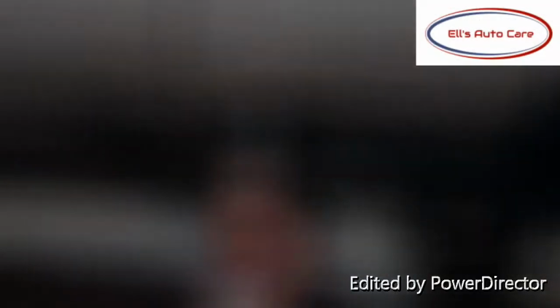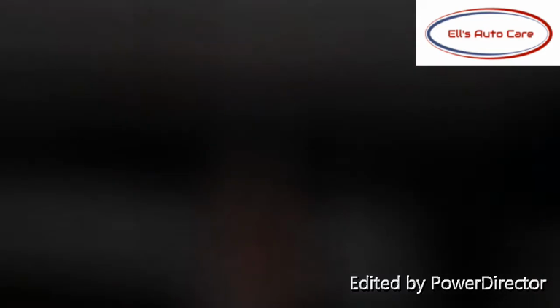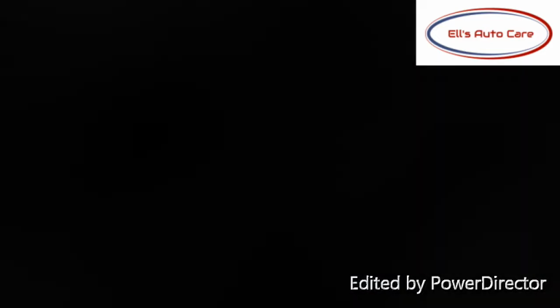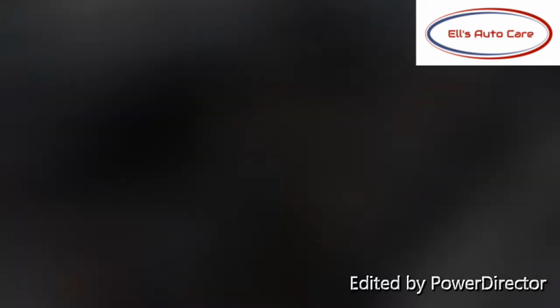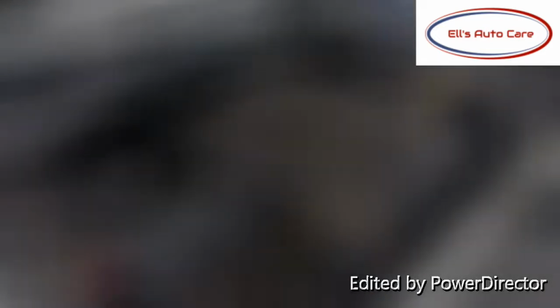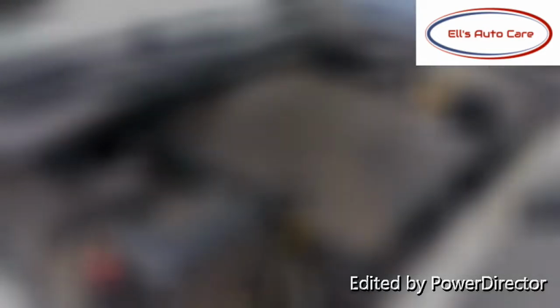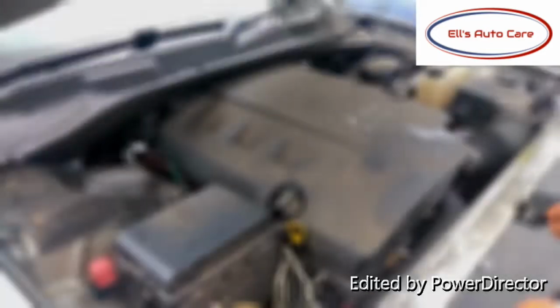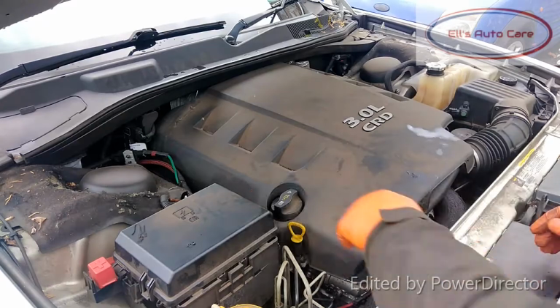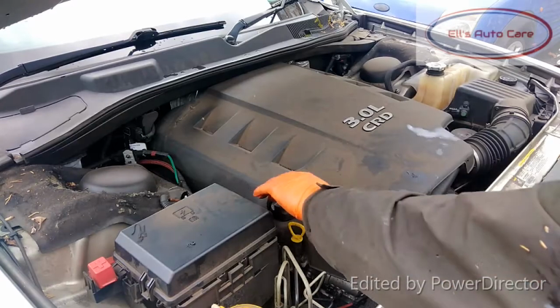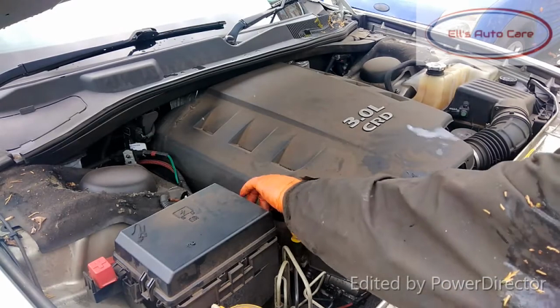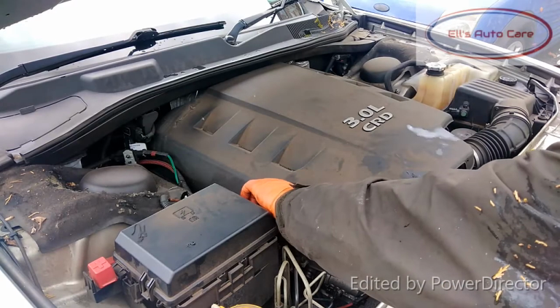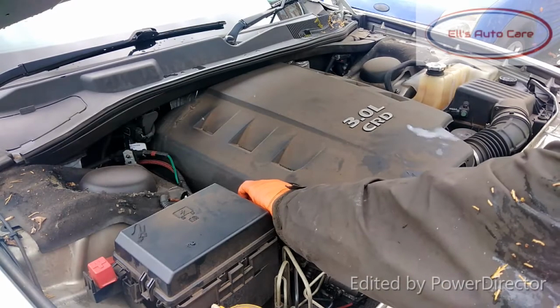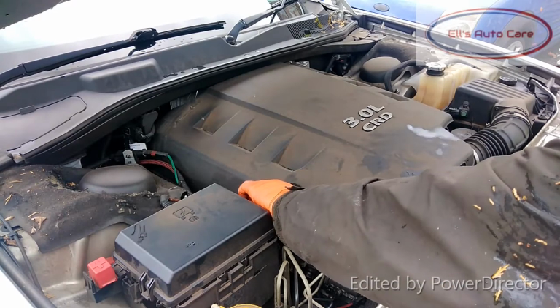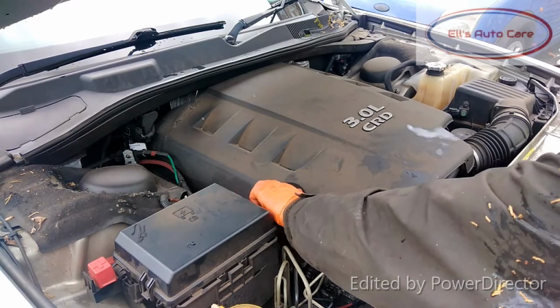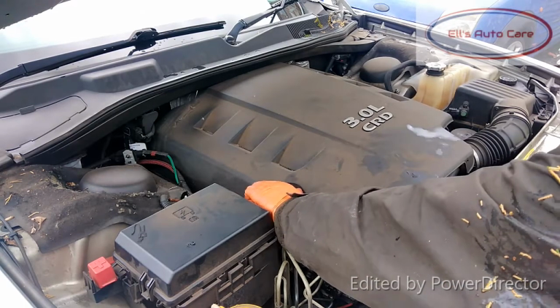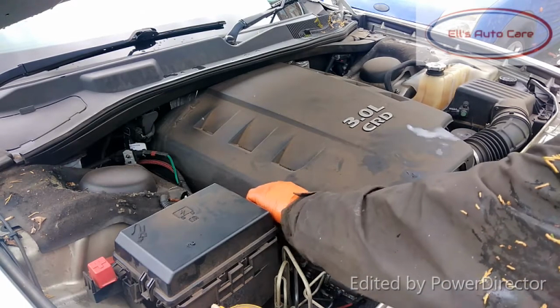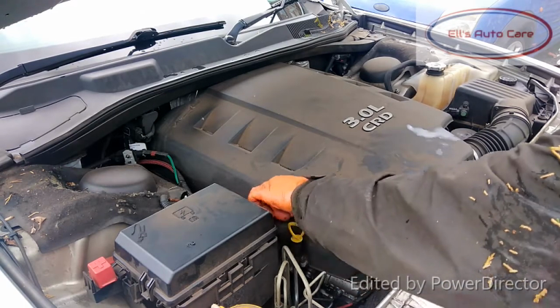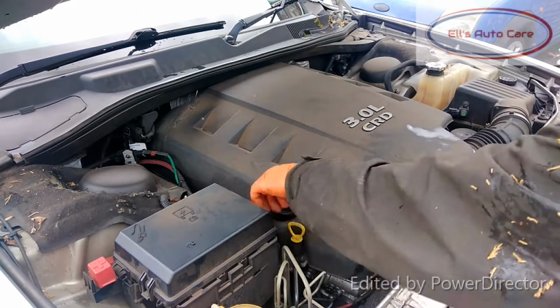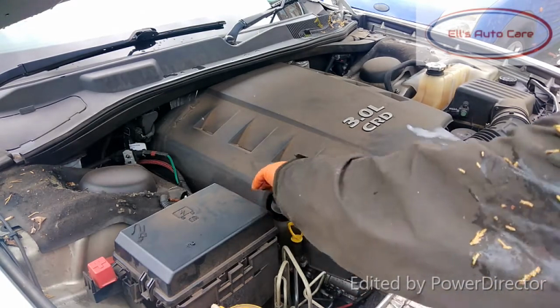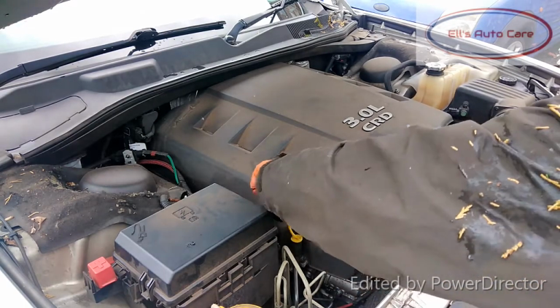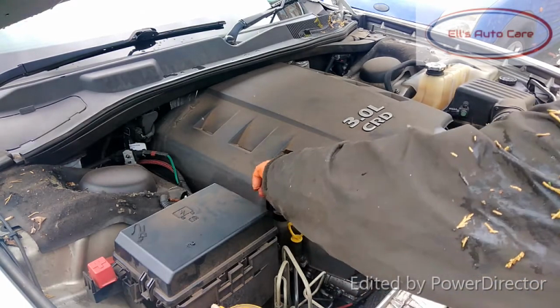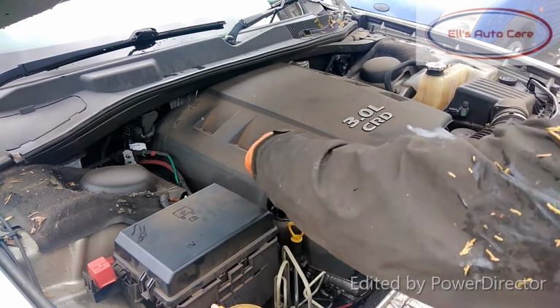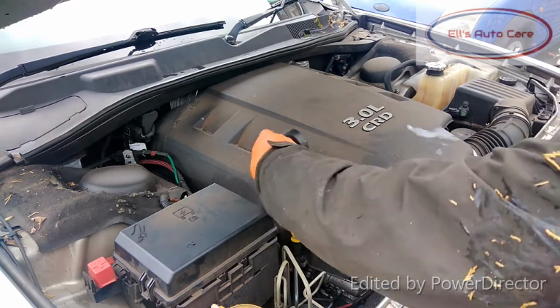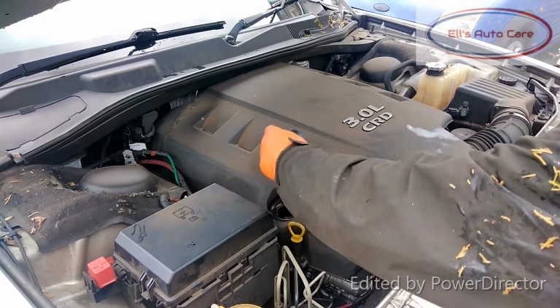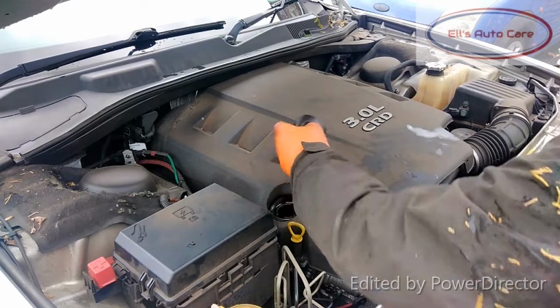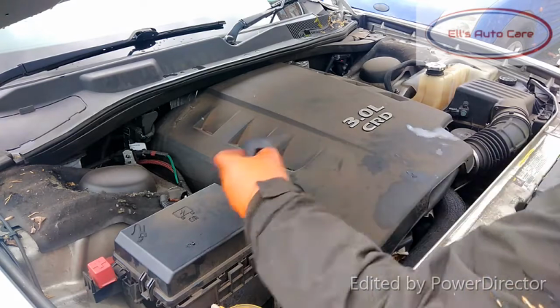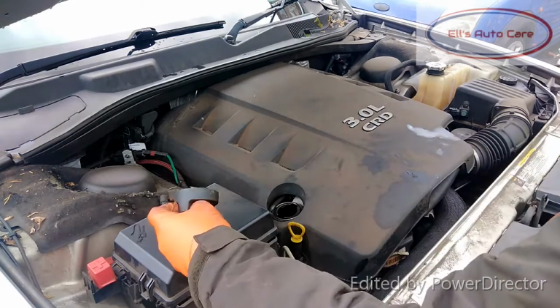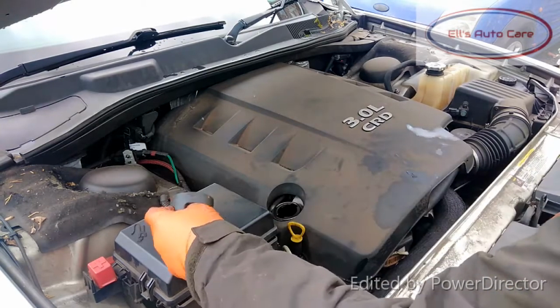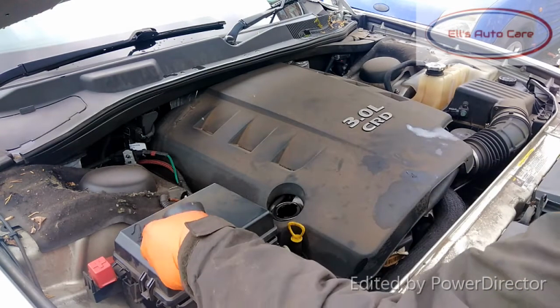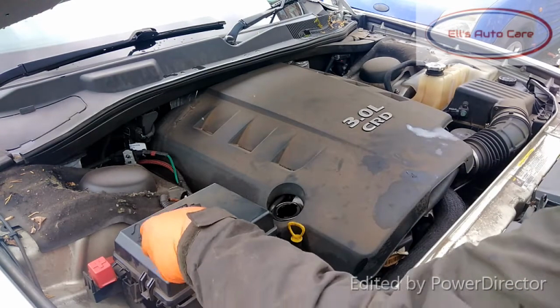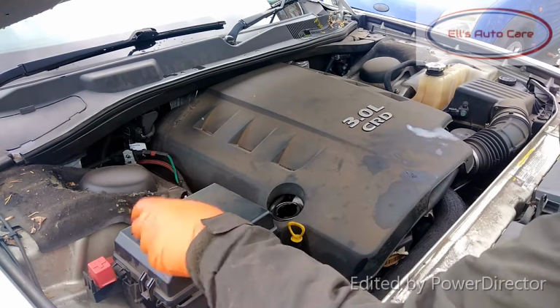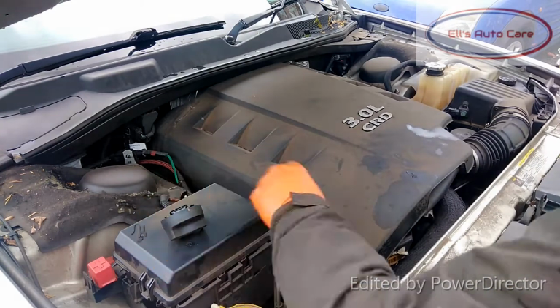Now, what I'm going to do is remove the oil filler cap and the dipstick. That way it lets air into the engine so it drains out faster.